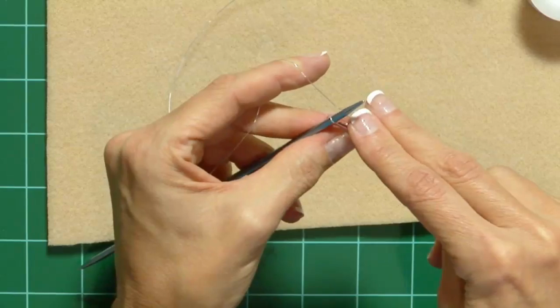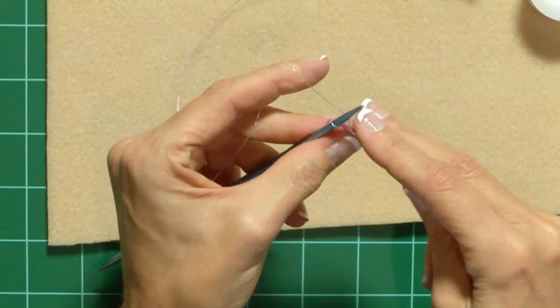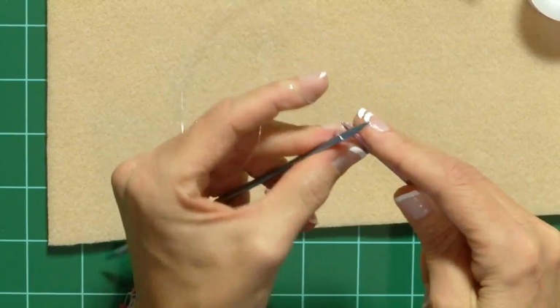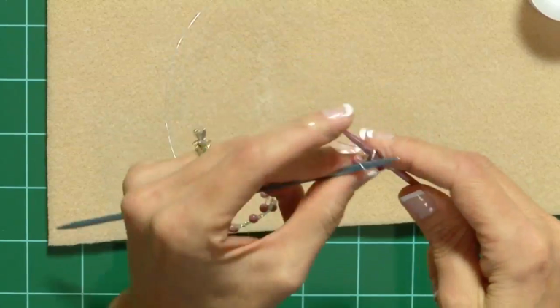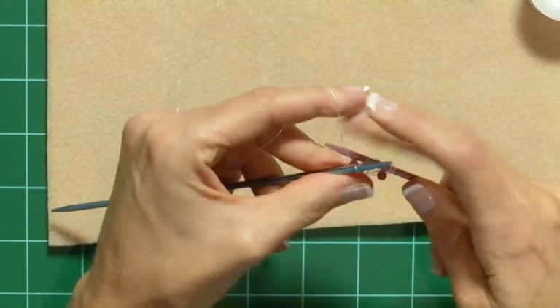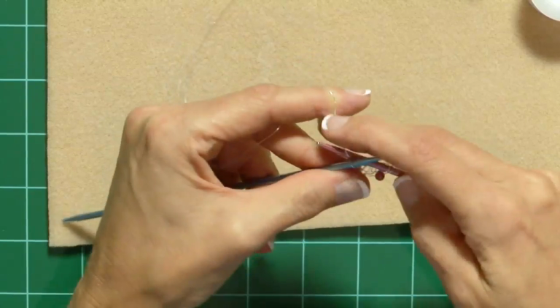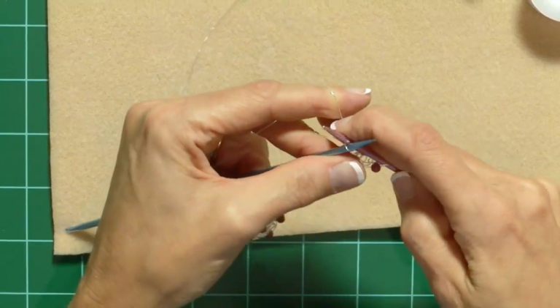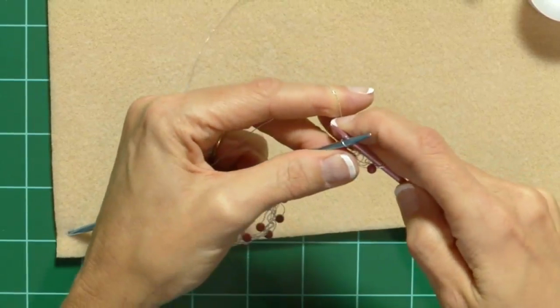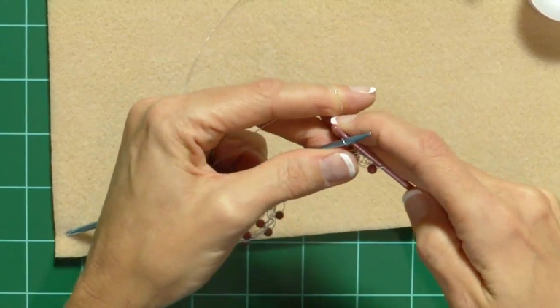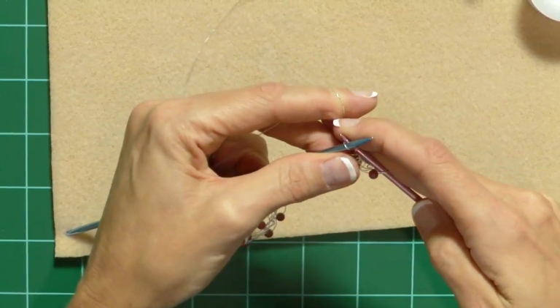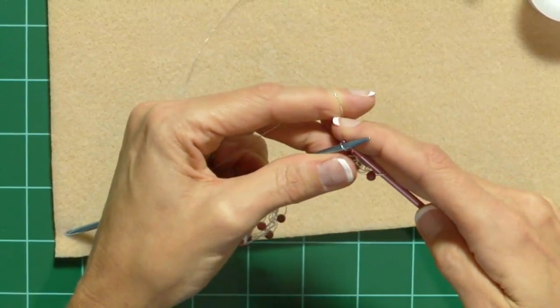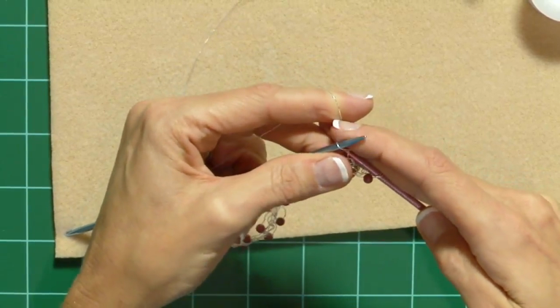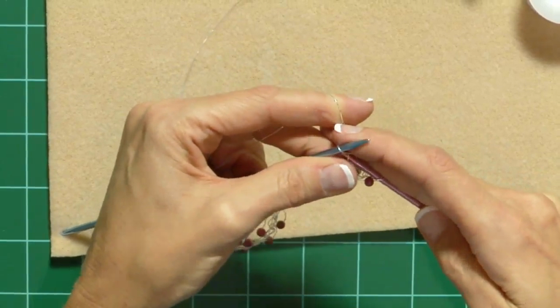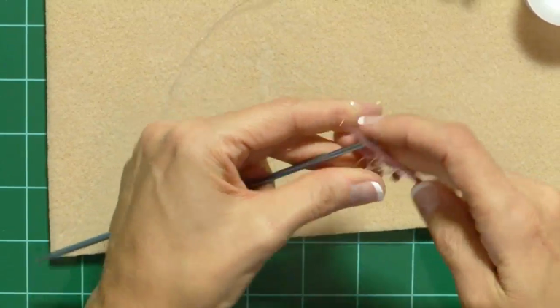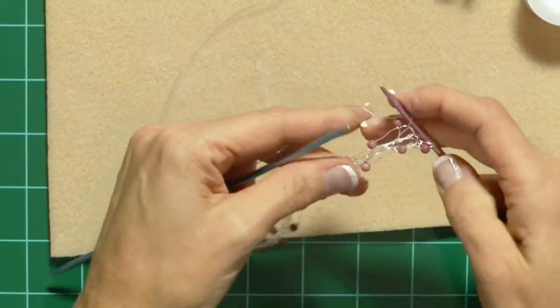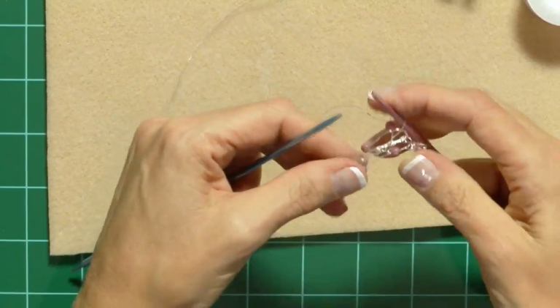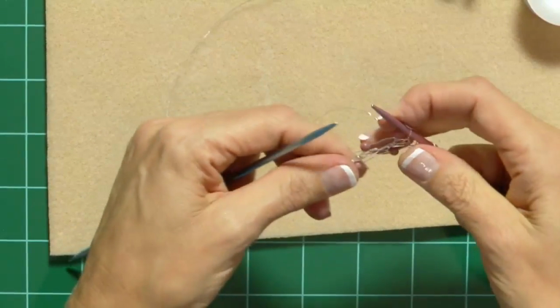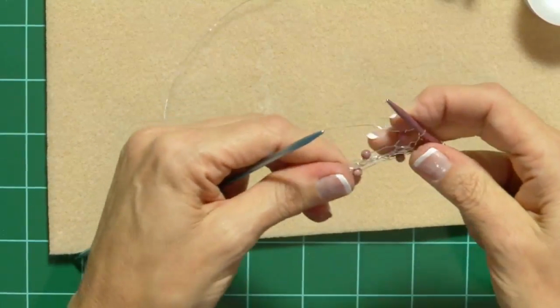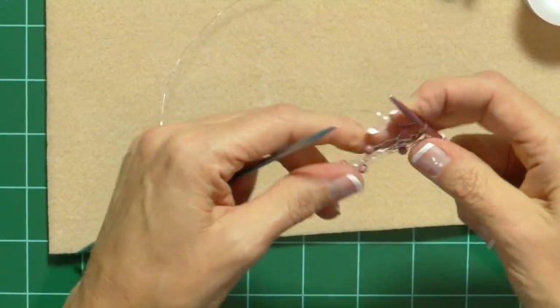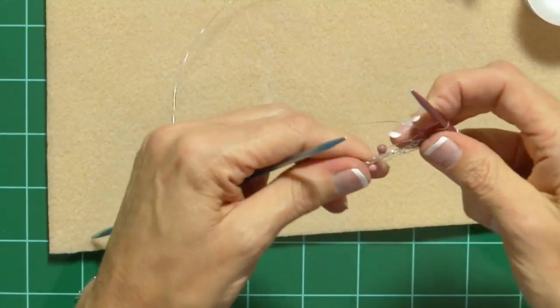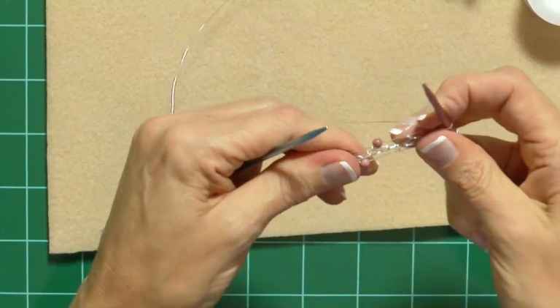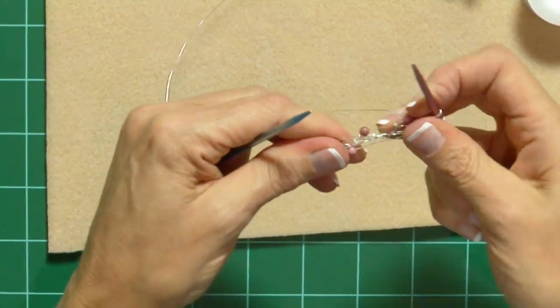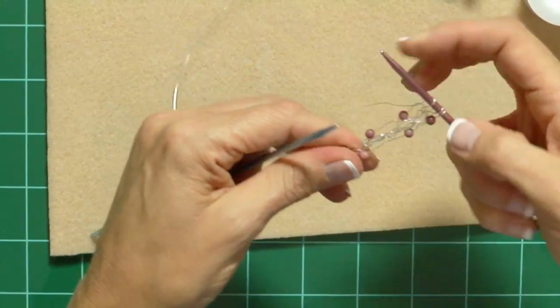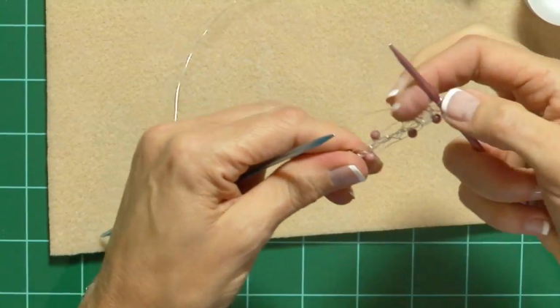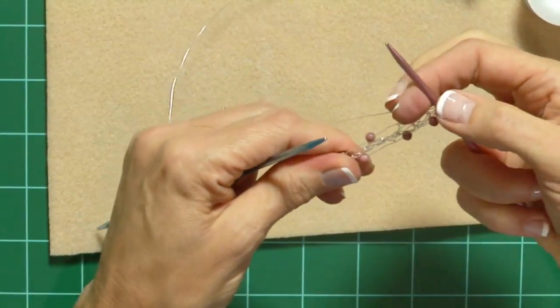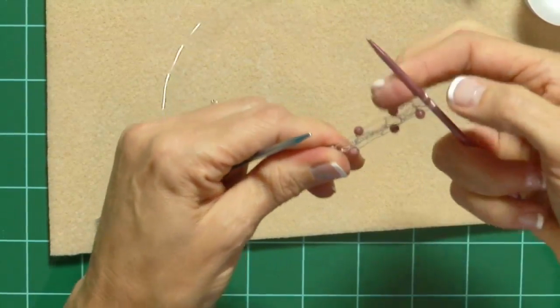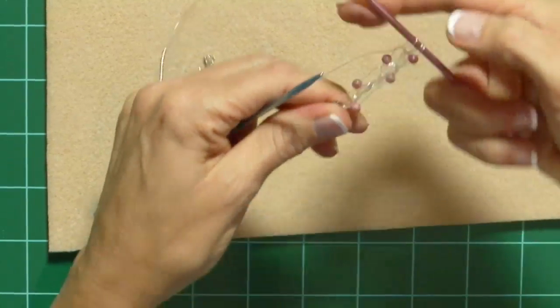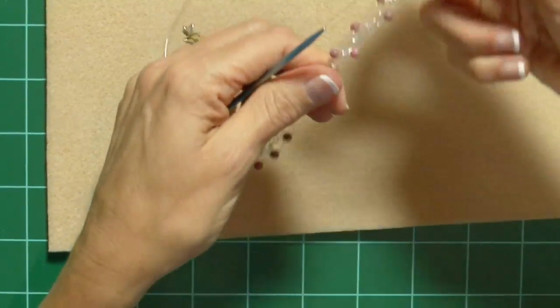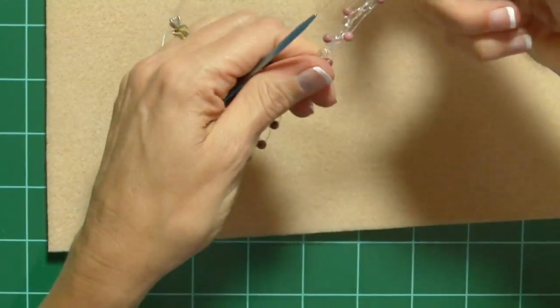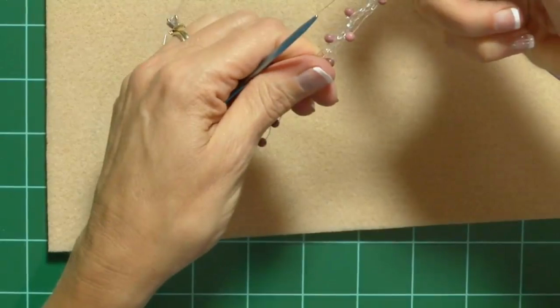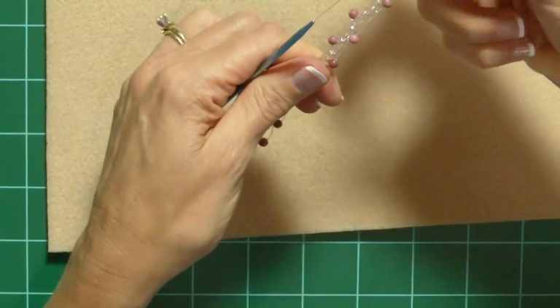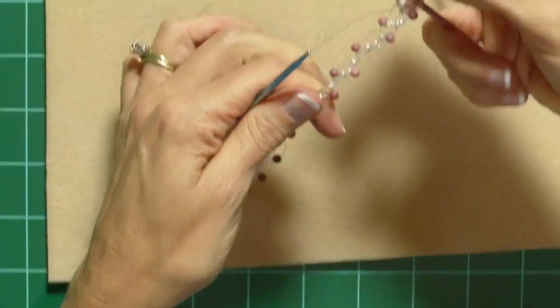Knit one, tug at the end of your row. I'm going to keep going and do a few more rows.